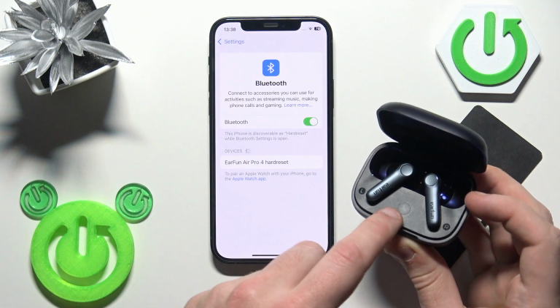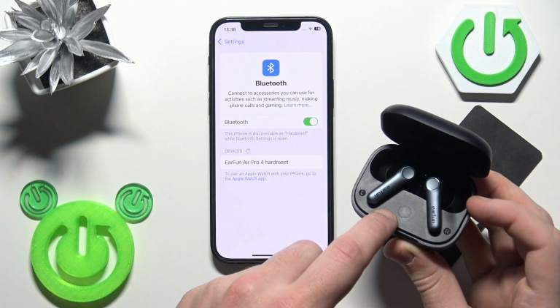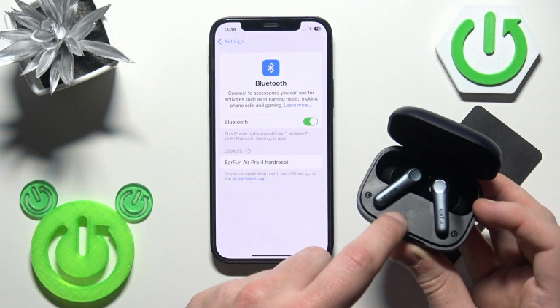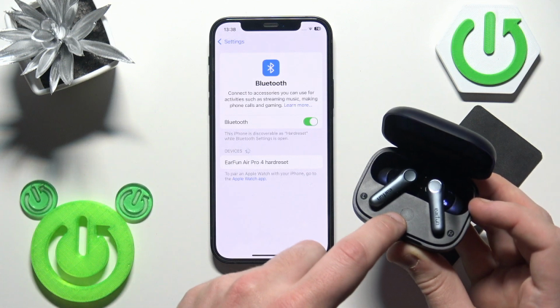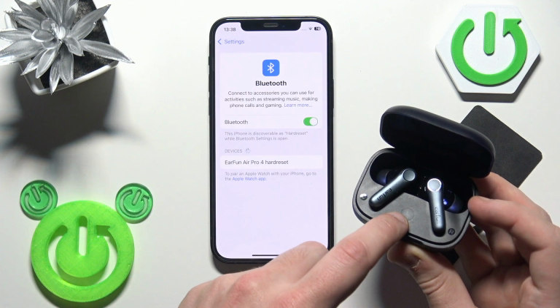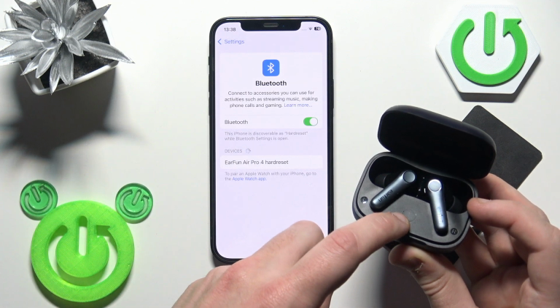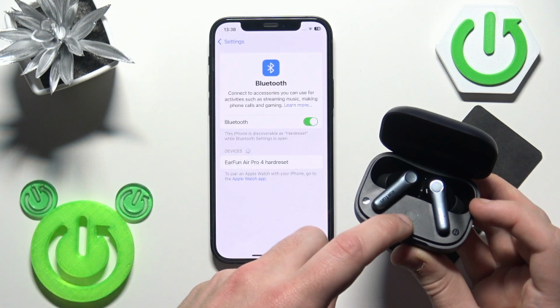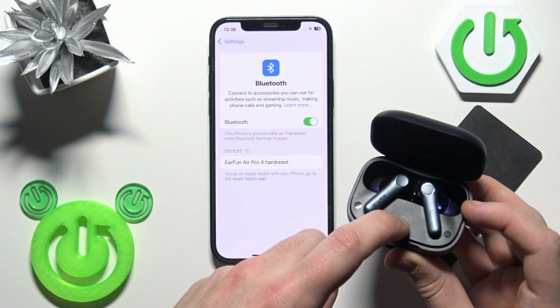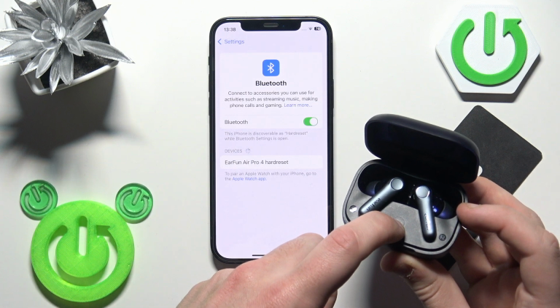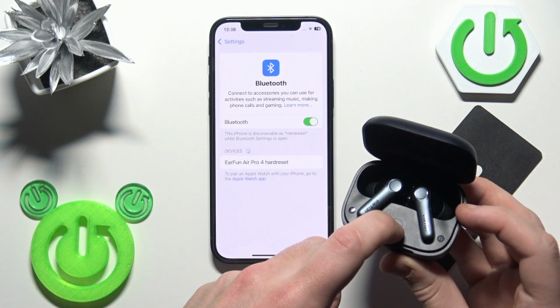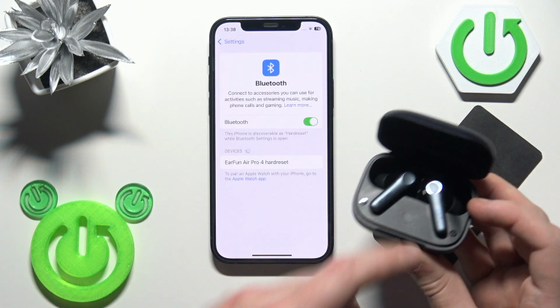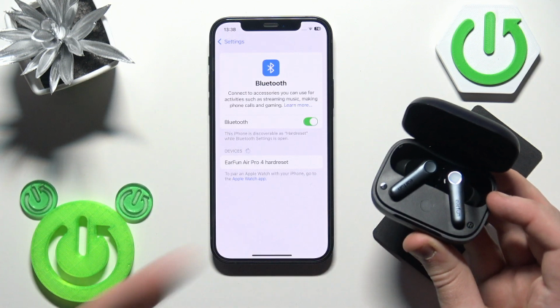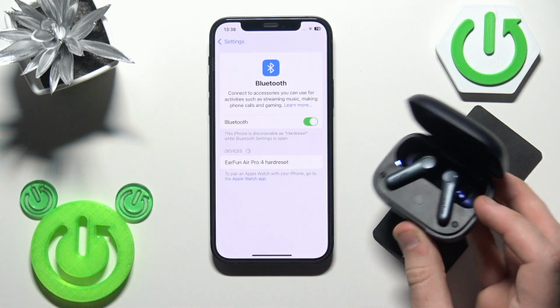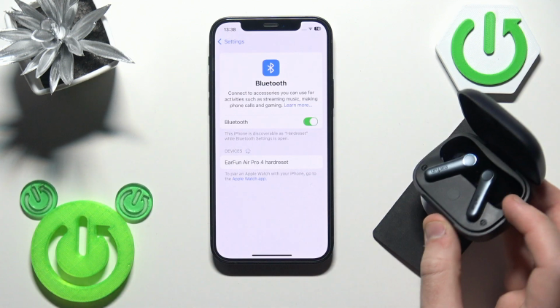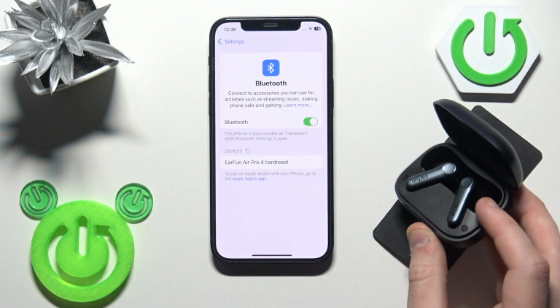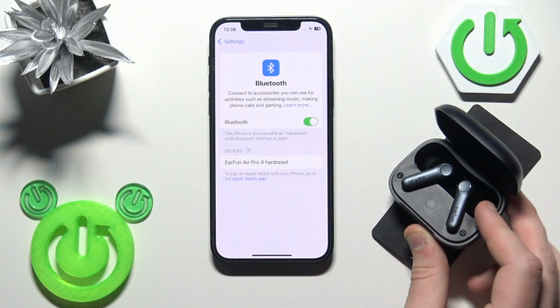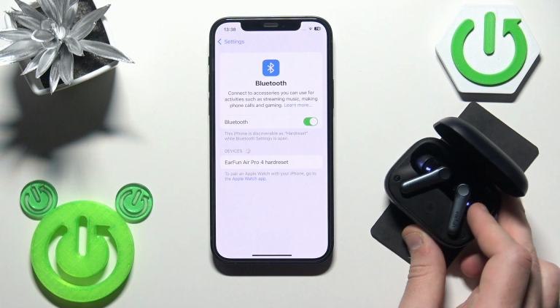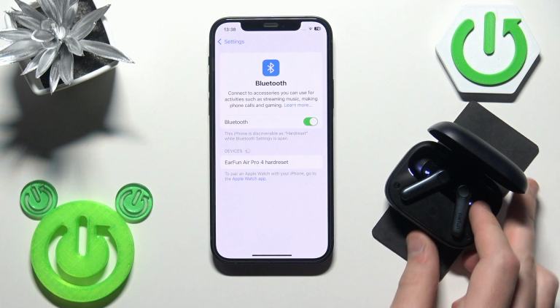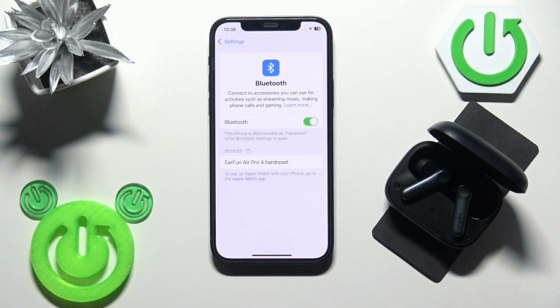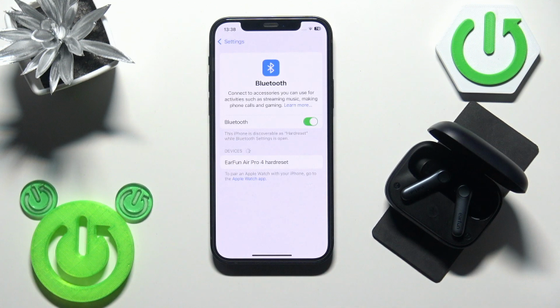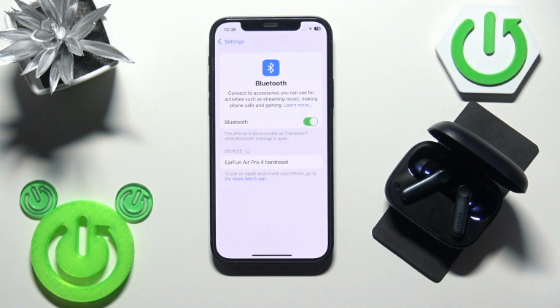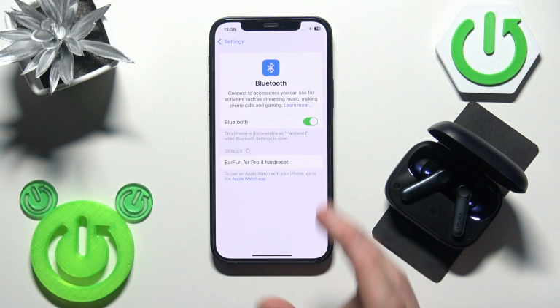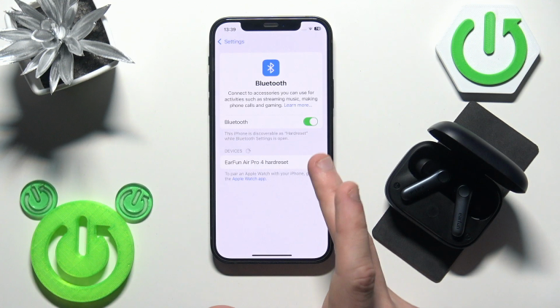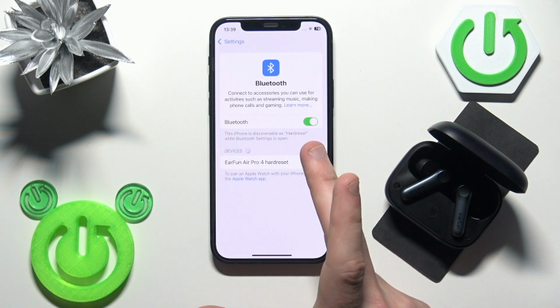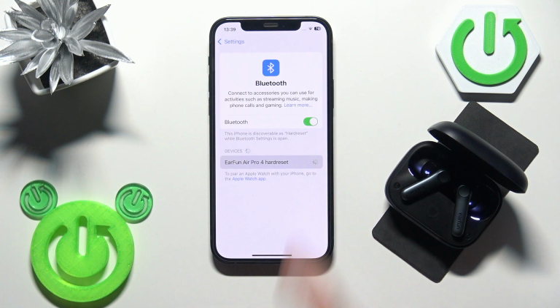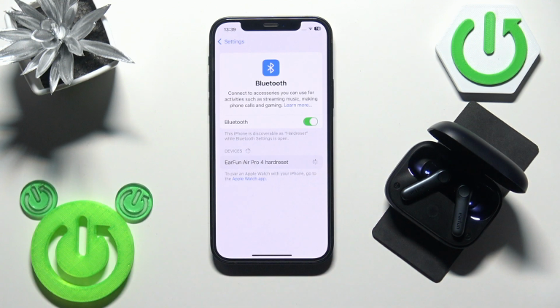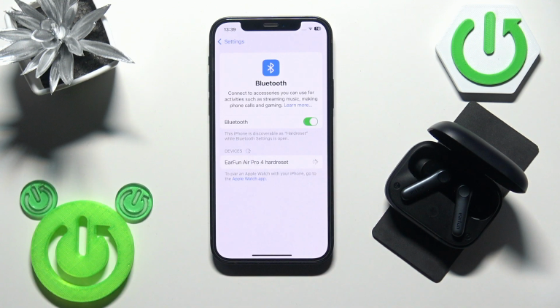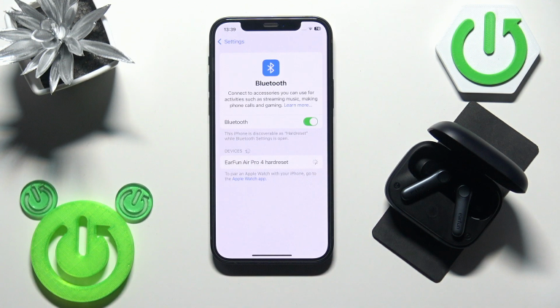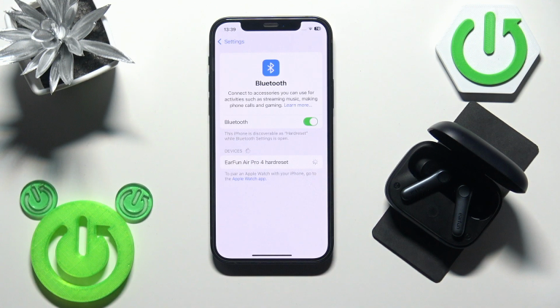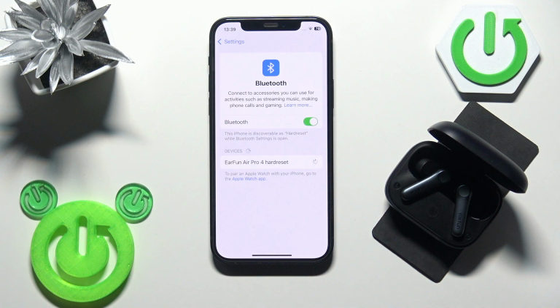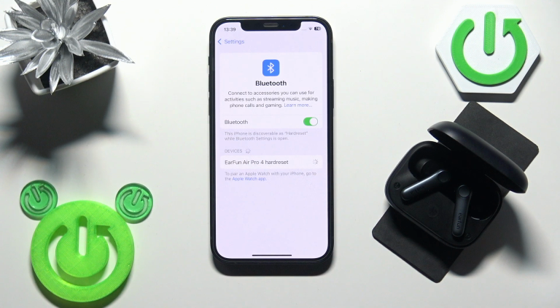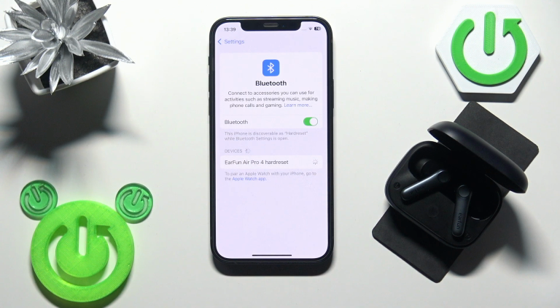If pairing mode doesn't start automatically, press and hold the connection button for at least three seconds to enter pairing mode manually. Then tap on your earbuds in the device list.